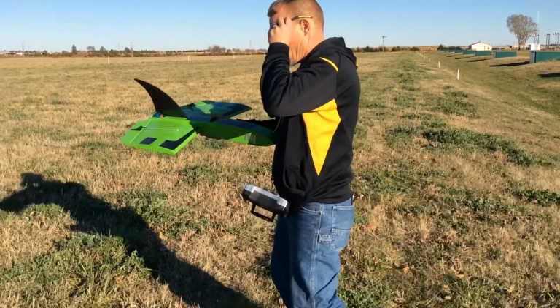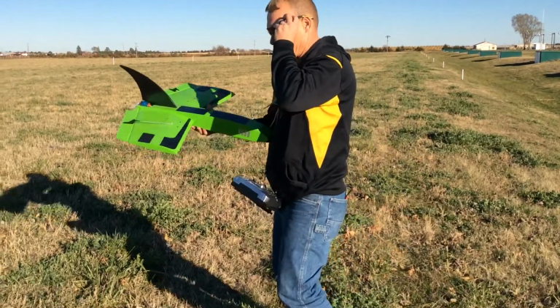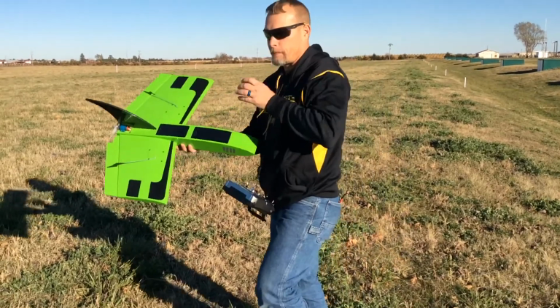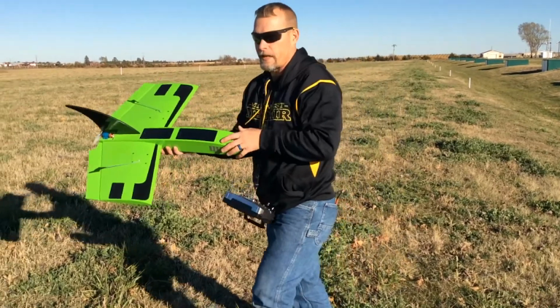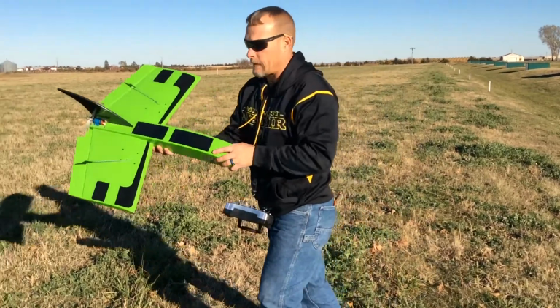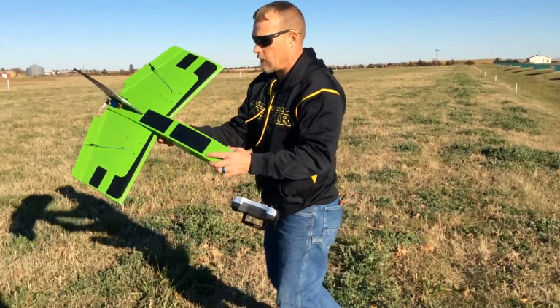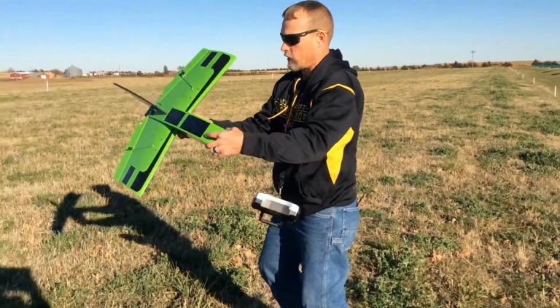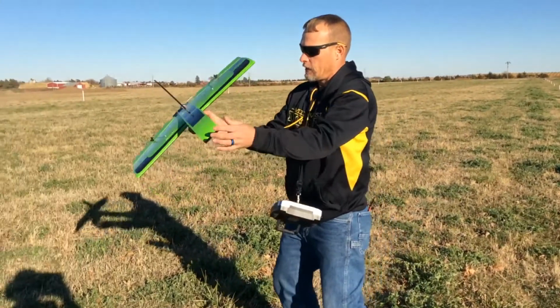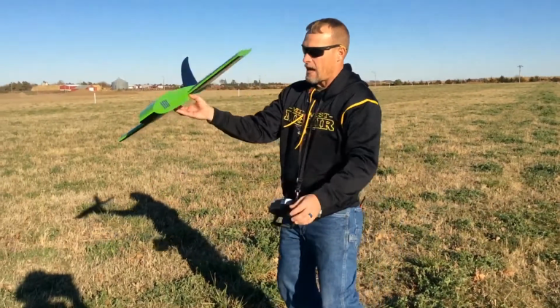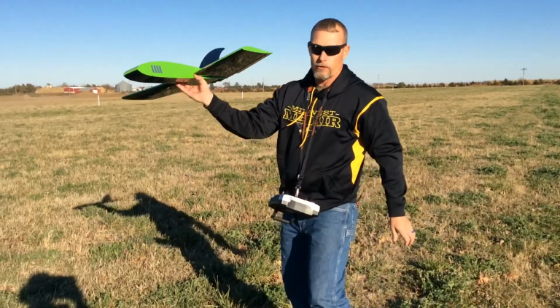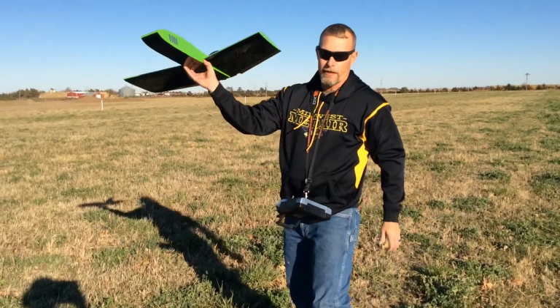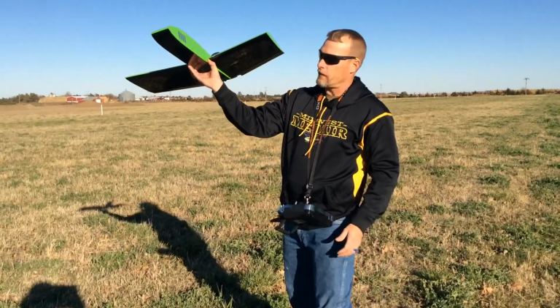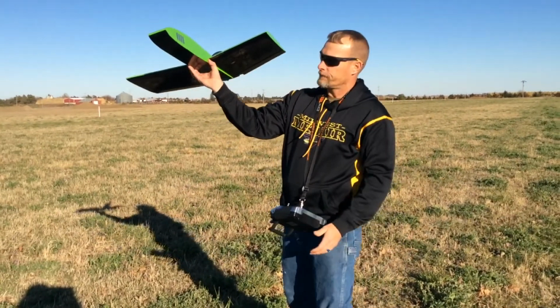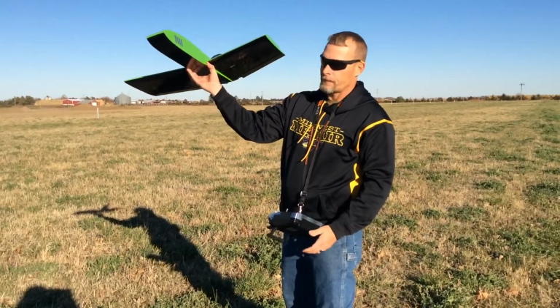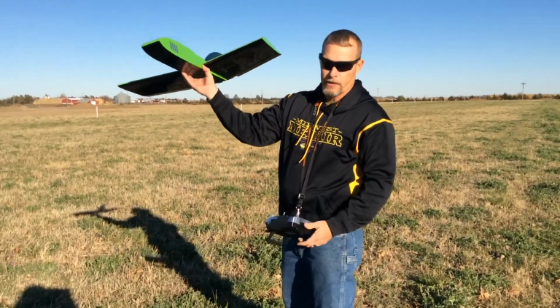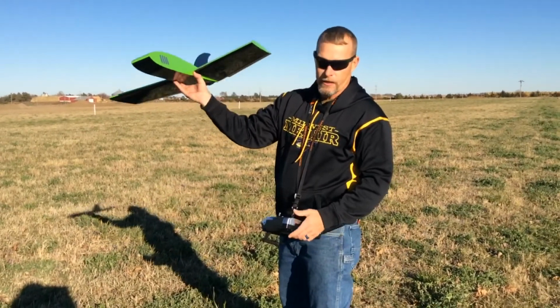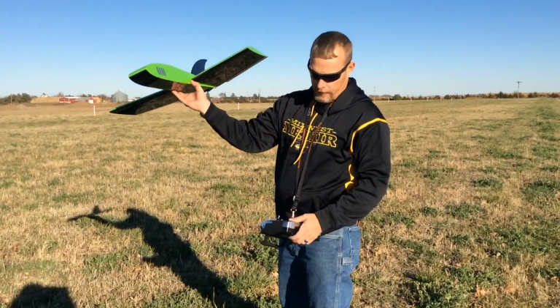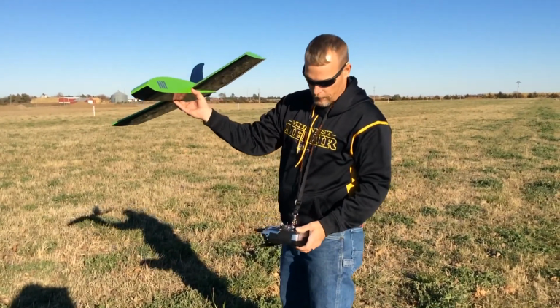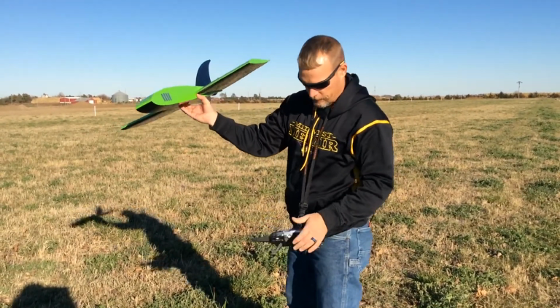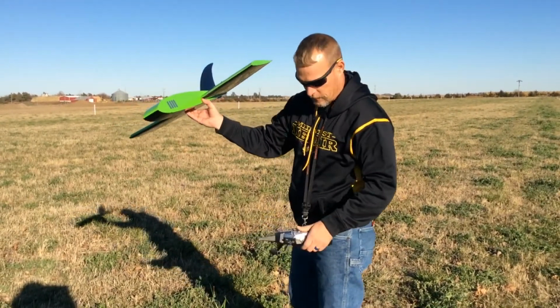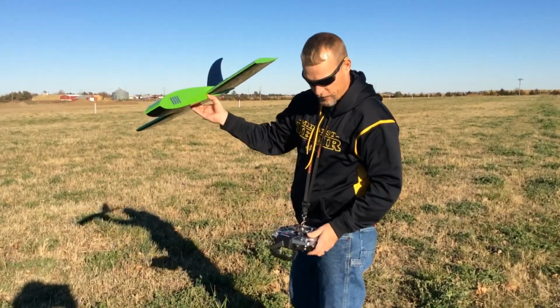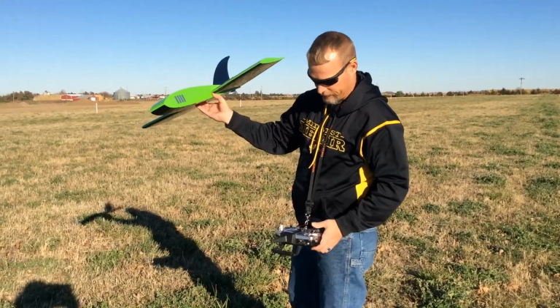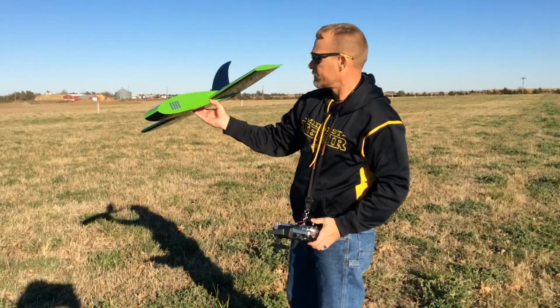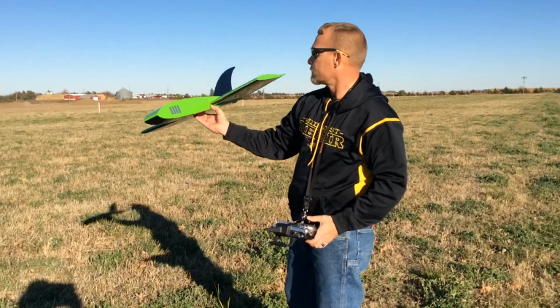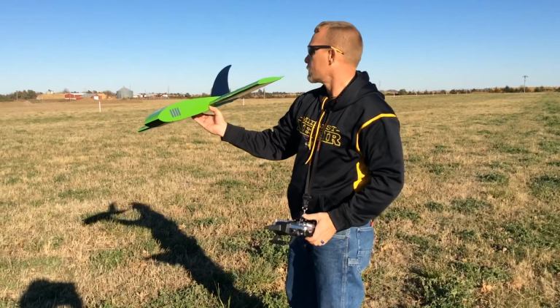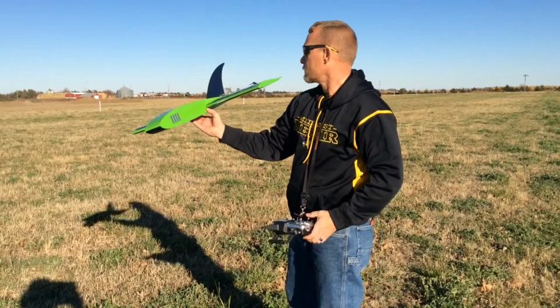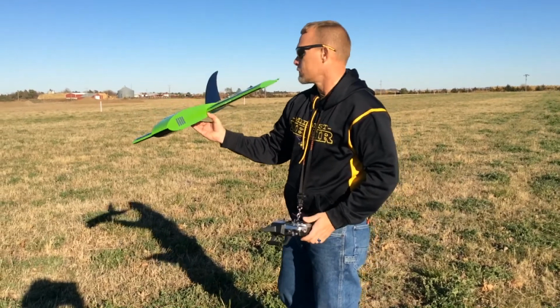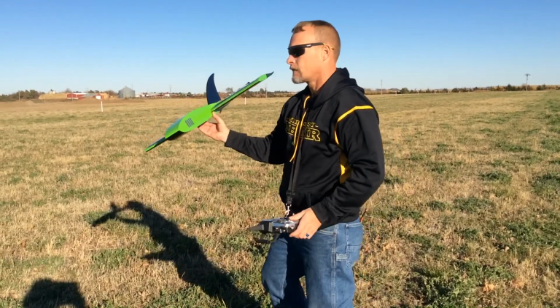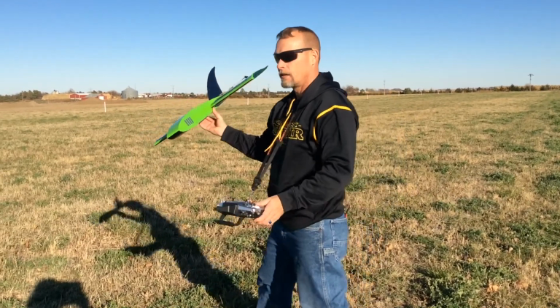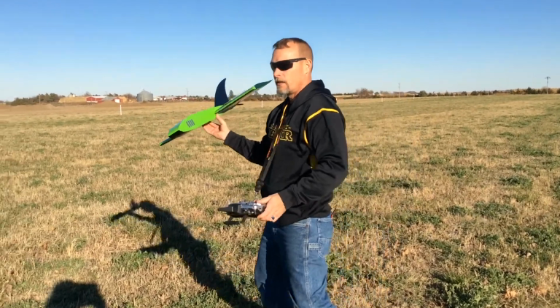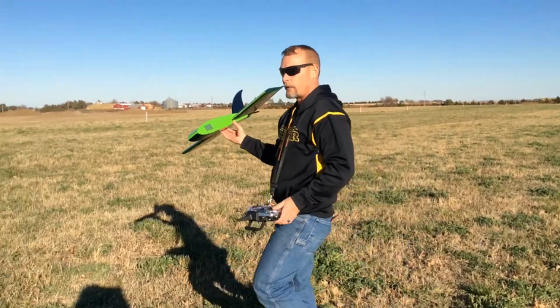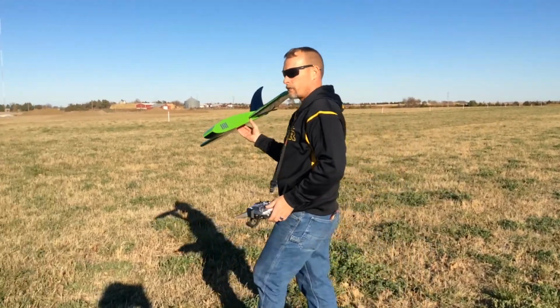Also, people have asked about launching it. I hold it right here and just give it a nice toss. Toss. There we go.